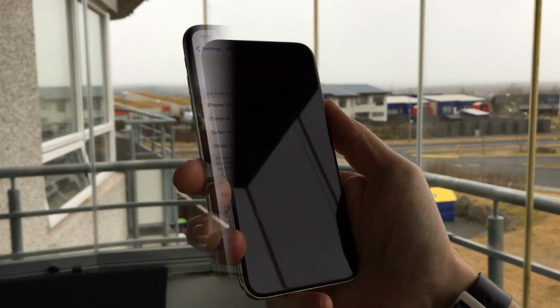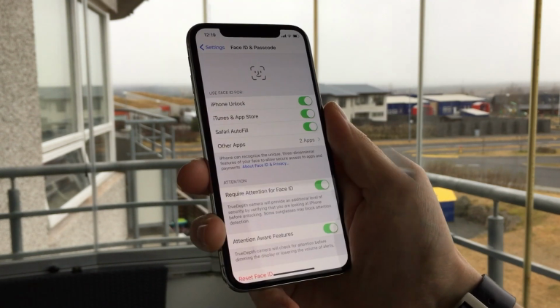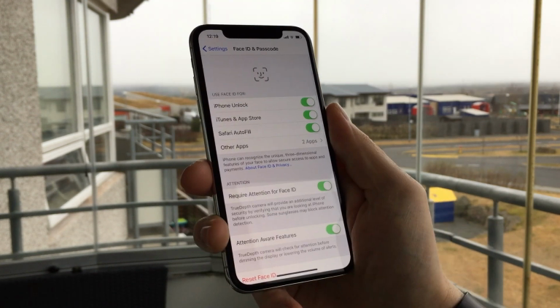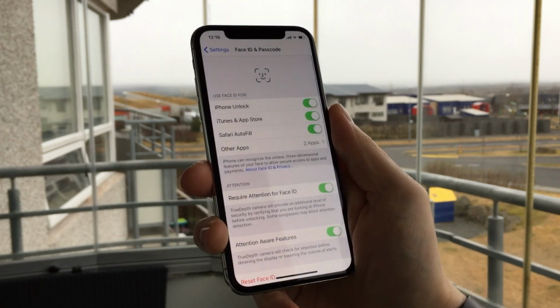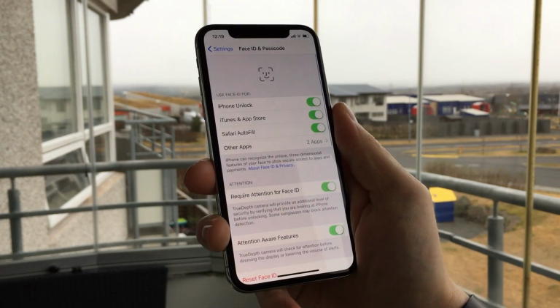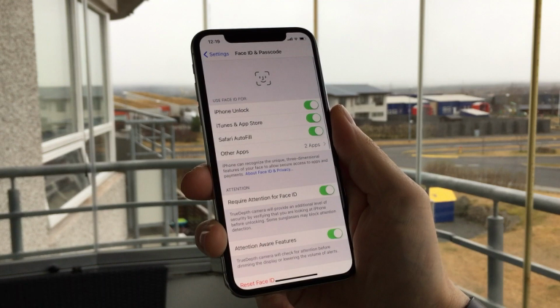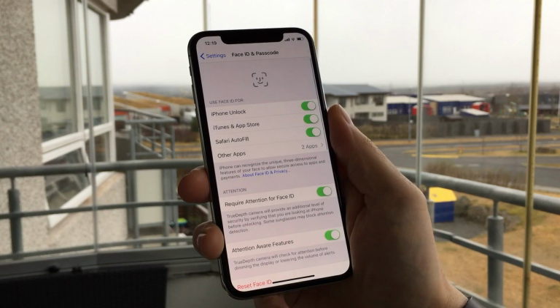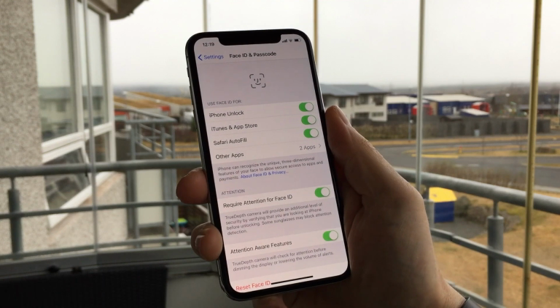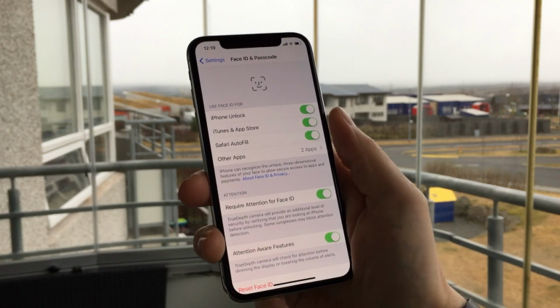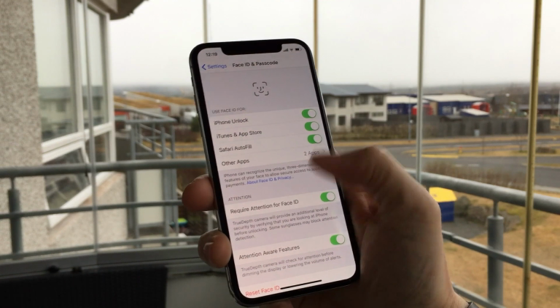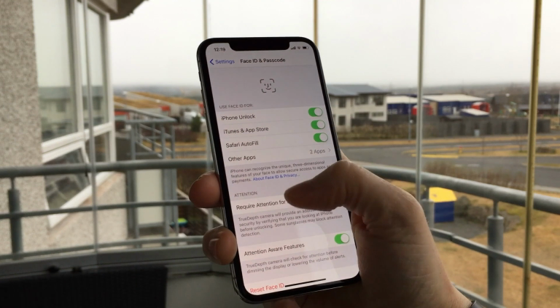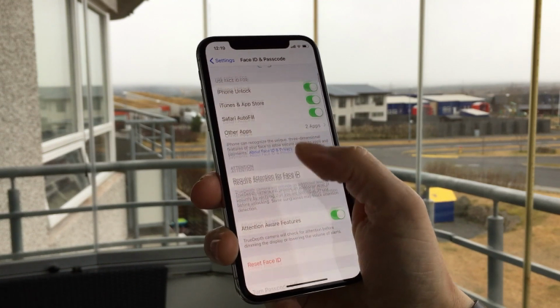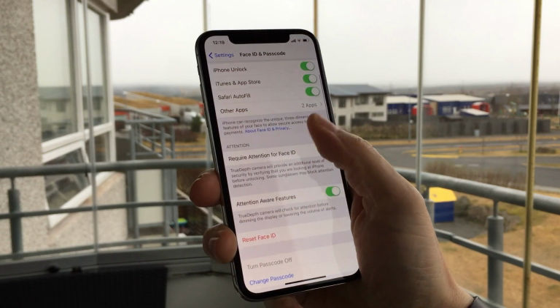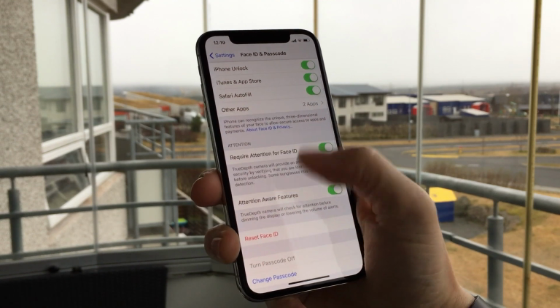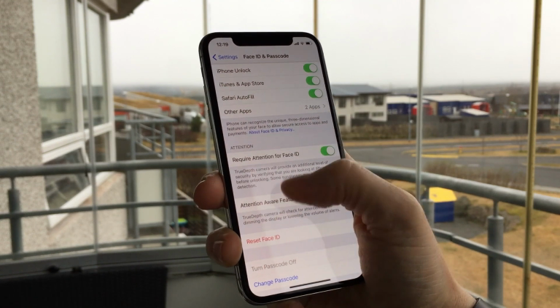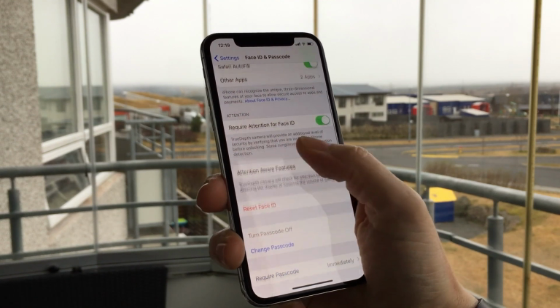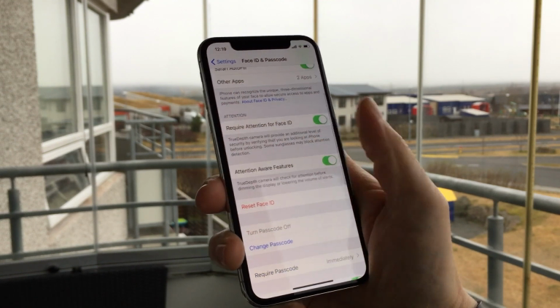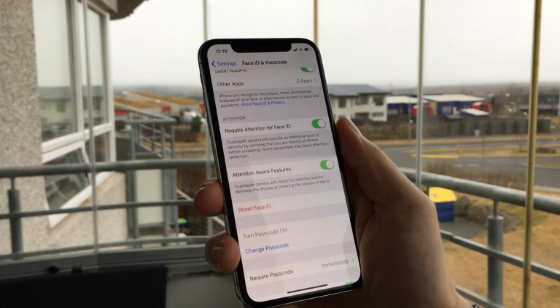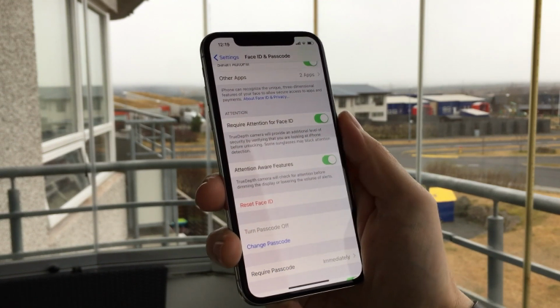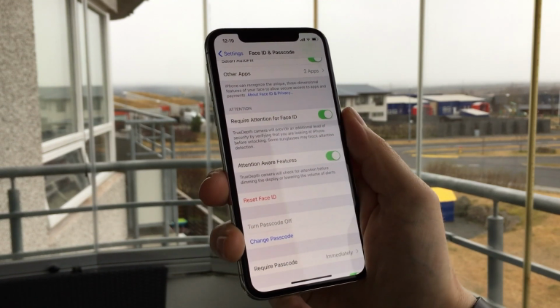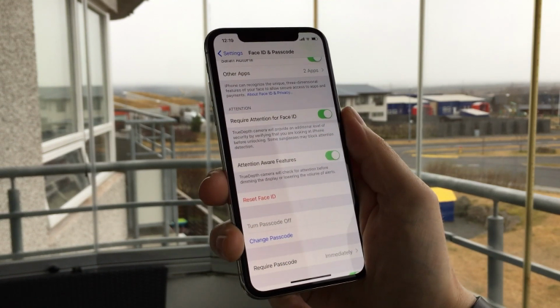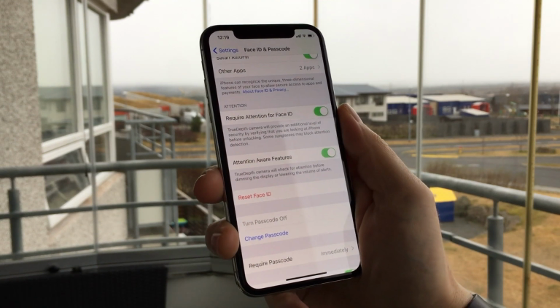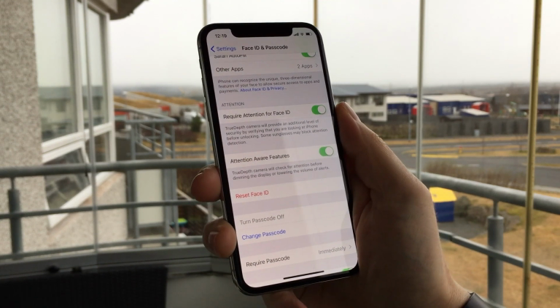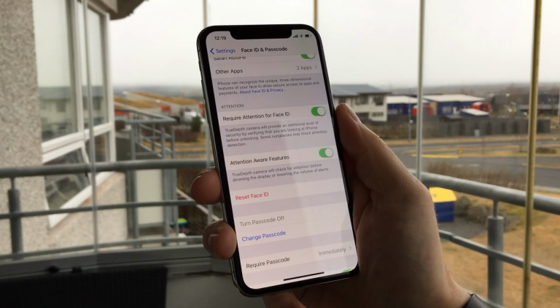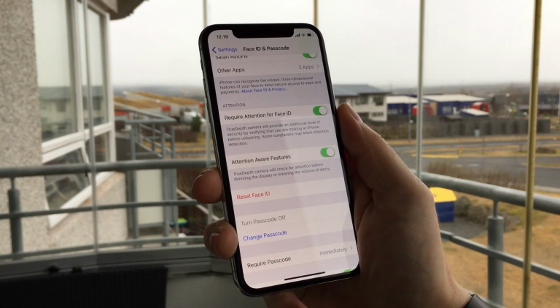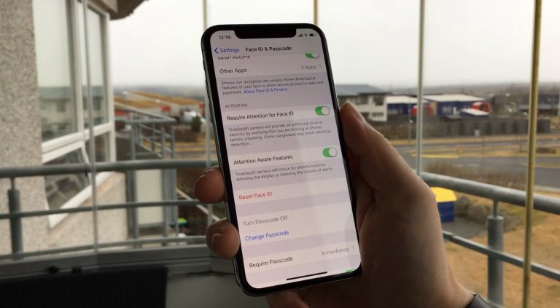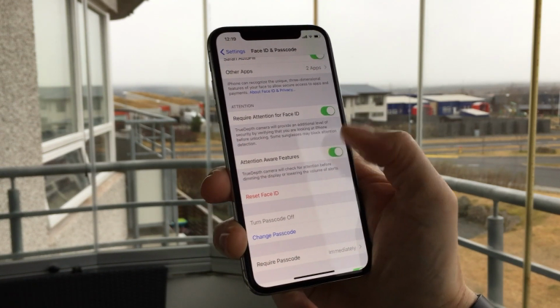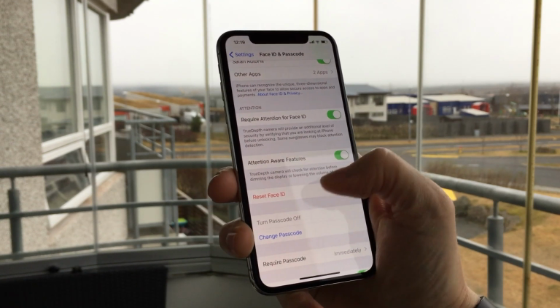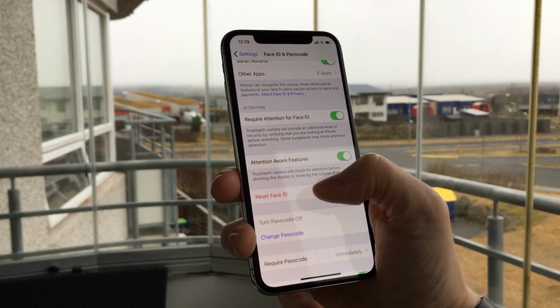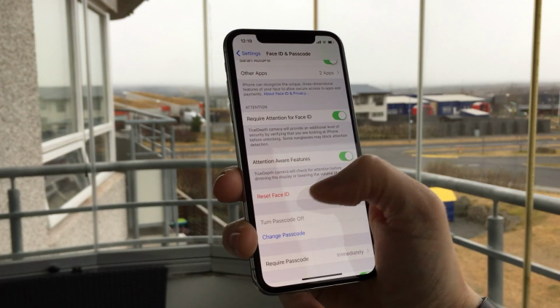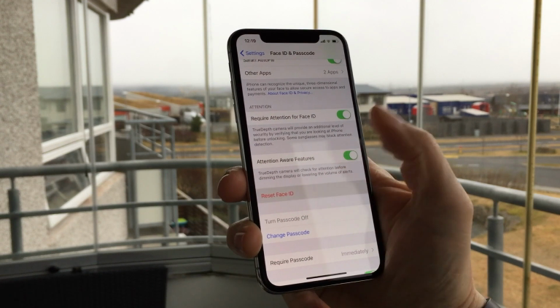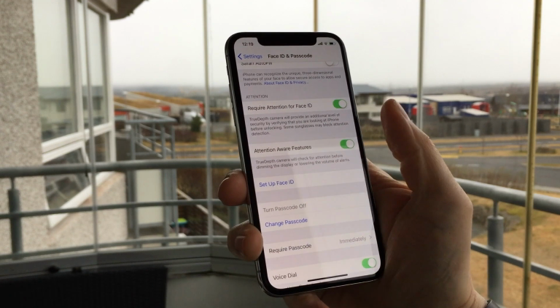If you want to reset Face ID that is very simple. You simply go to the same settings menu as before and tap Reset Face ID.